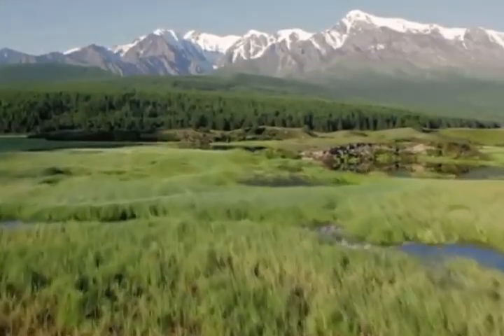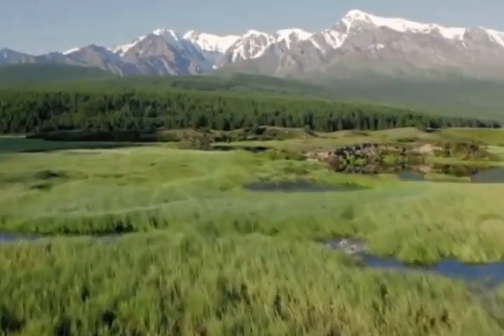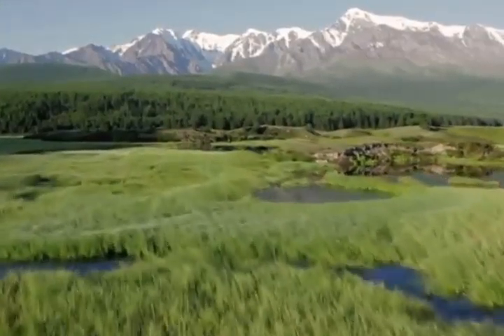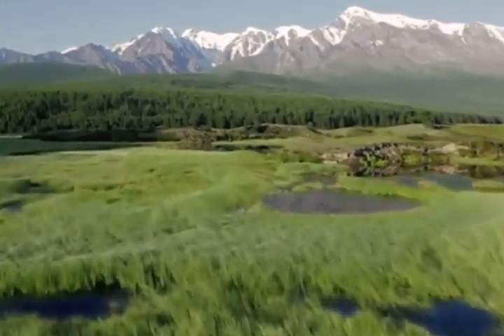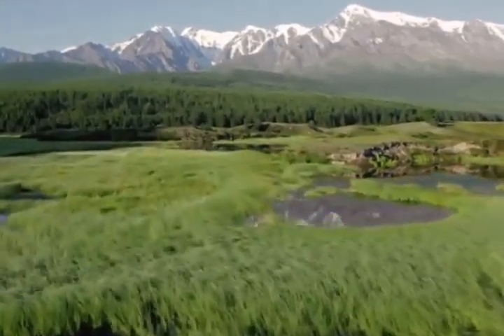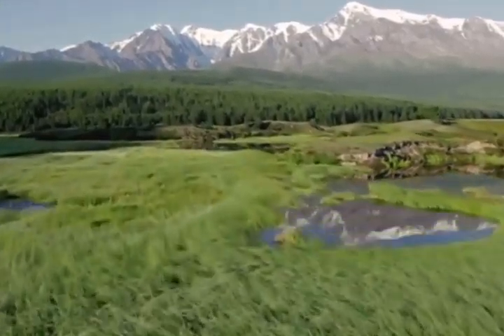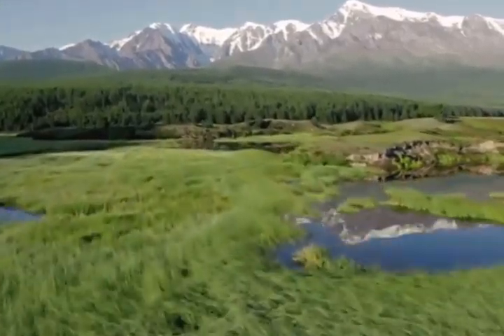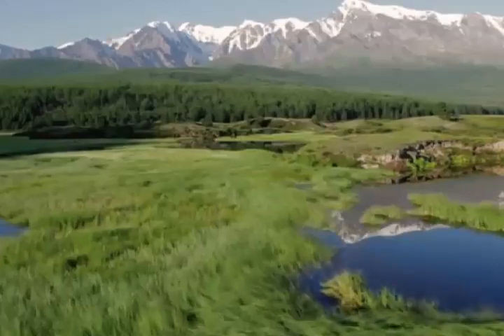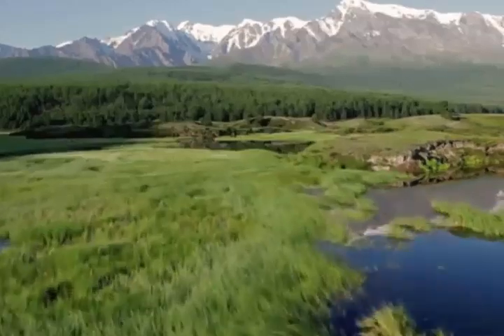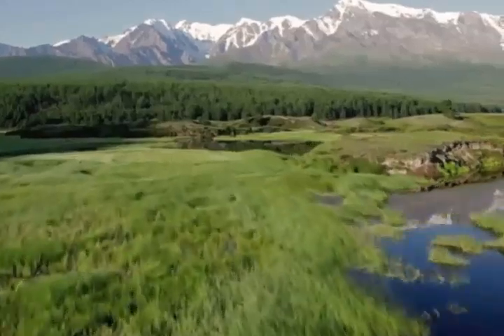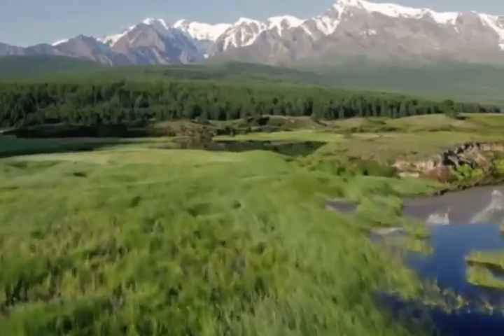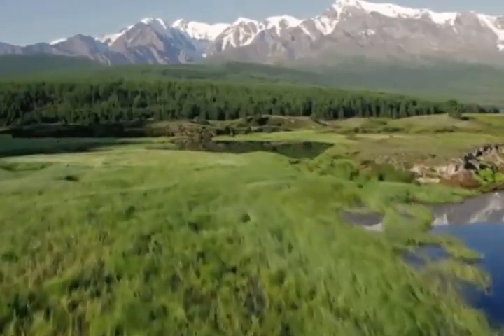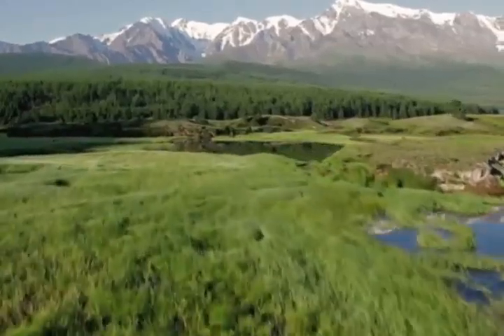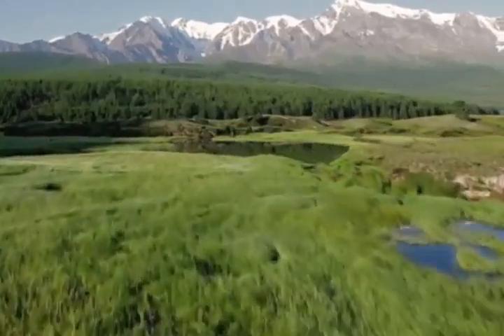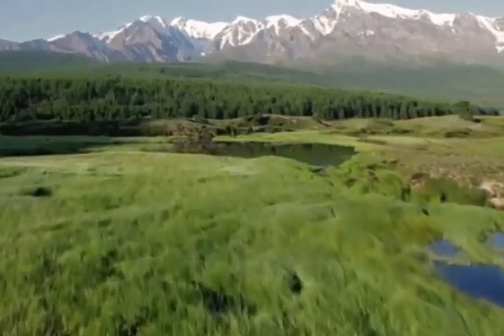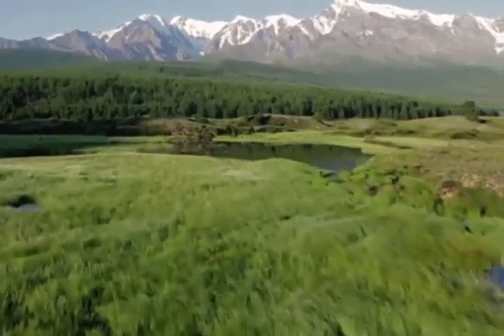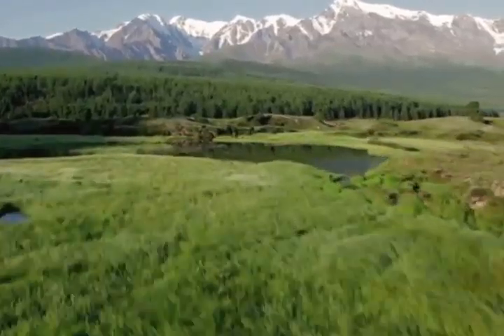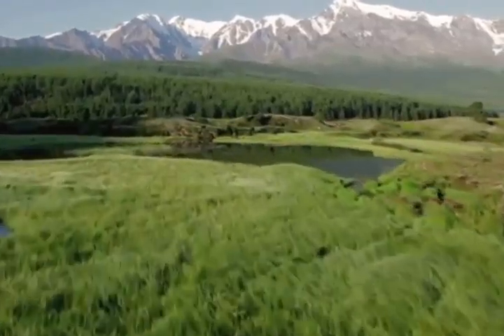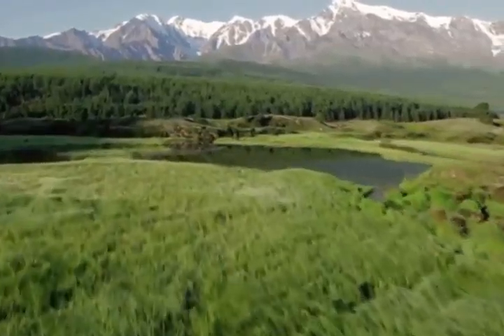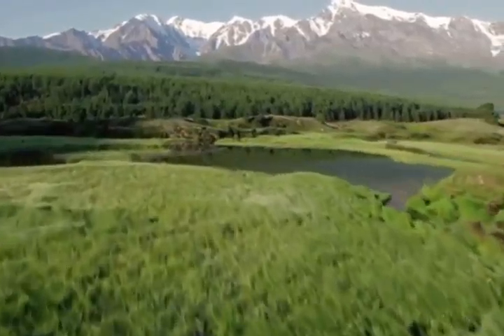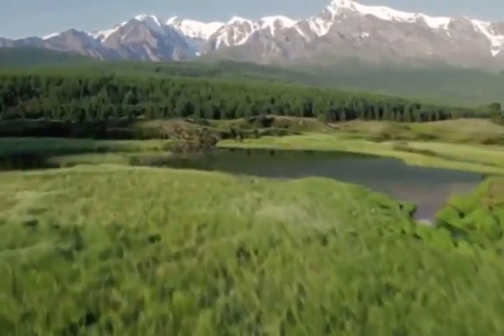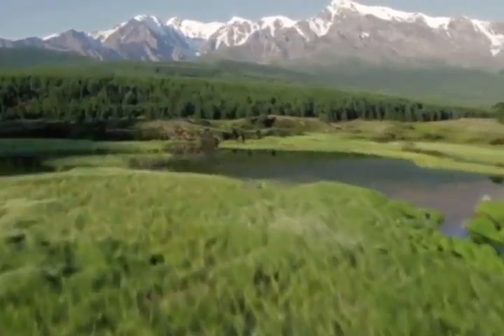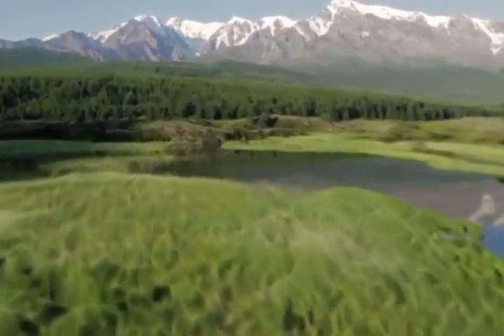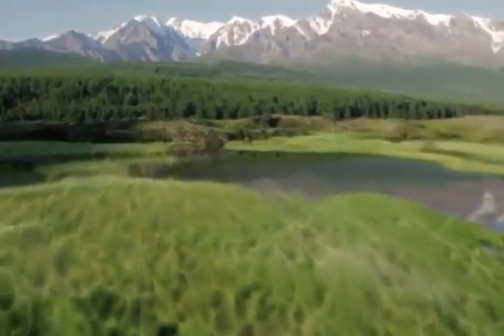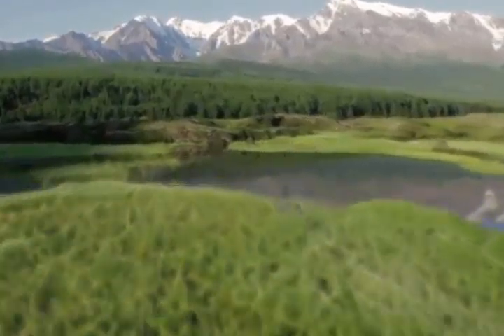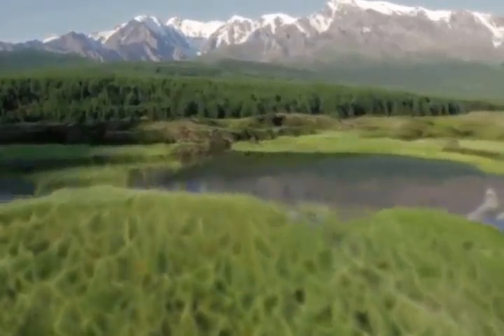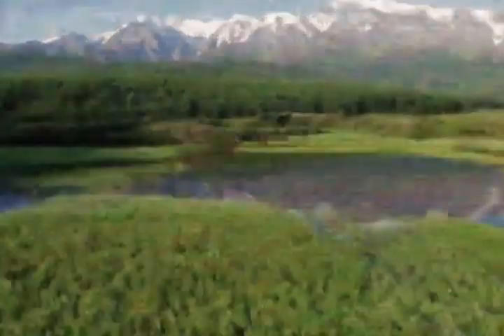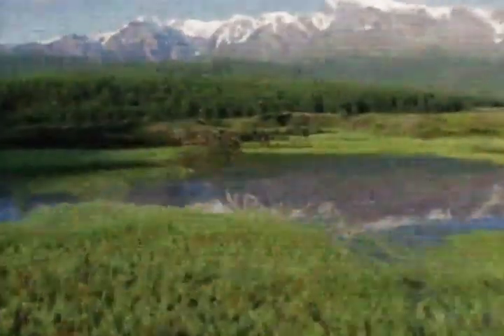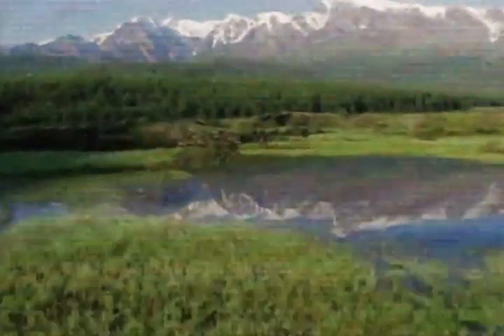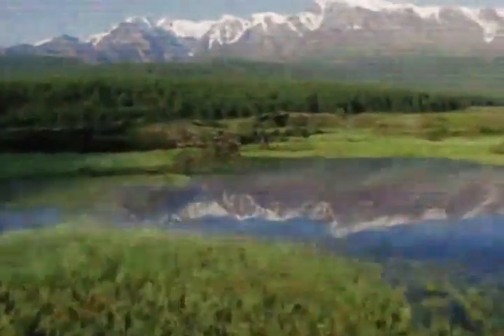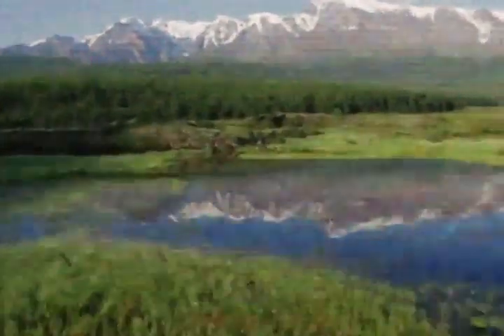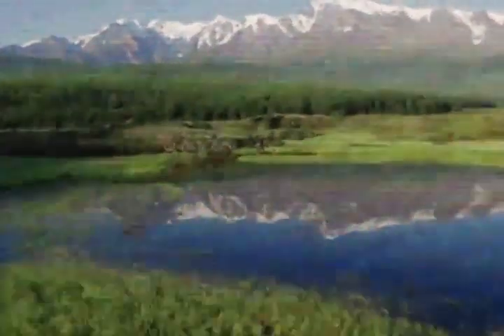Our eyes are the windows through which we see the wonders of our world. But without our eyes, these wonders literally disappear.